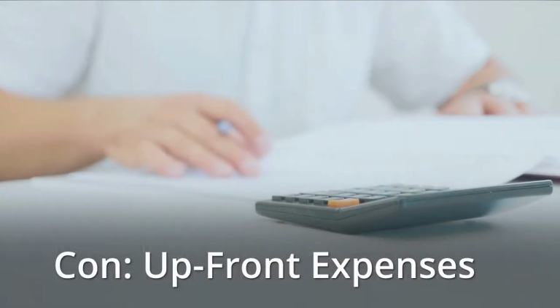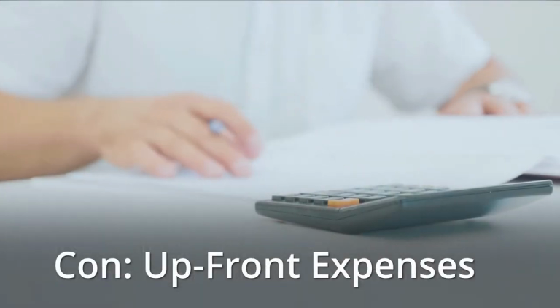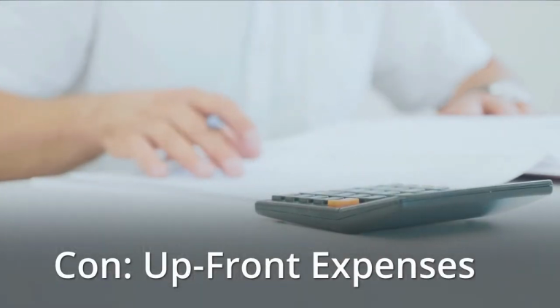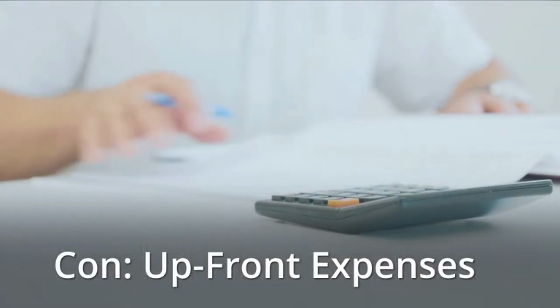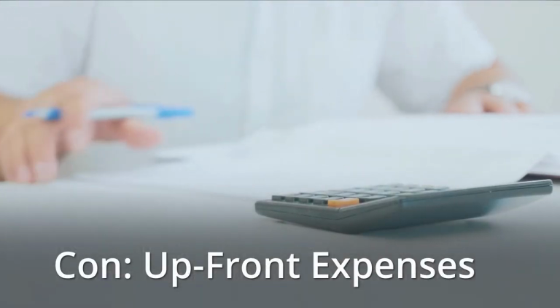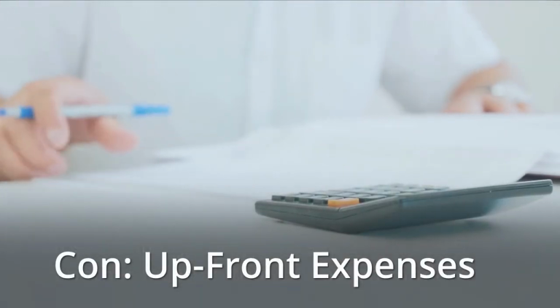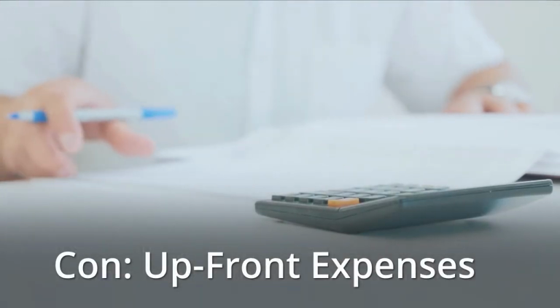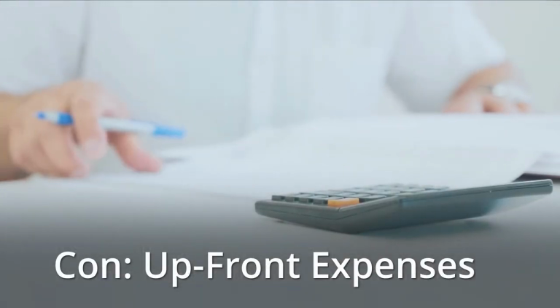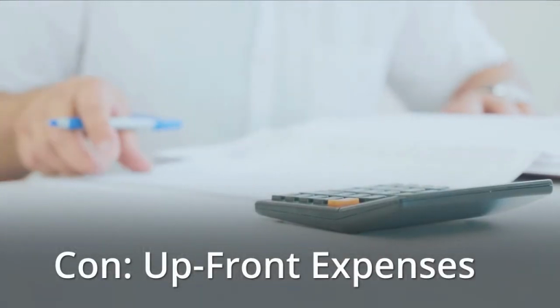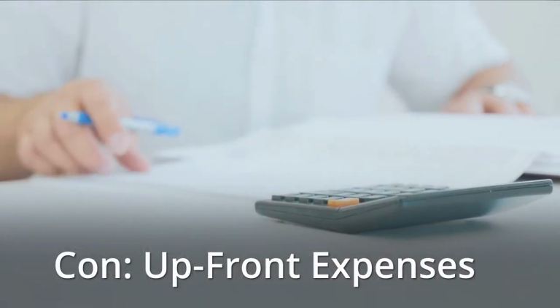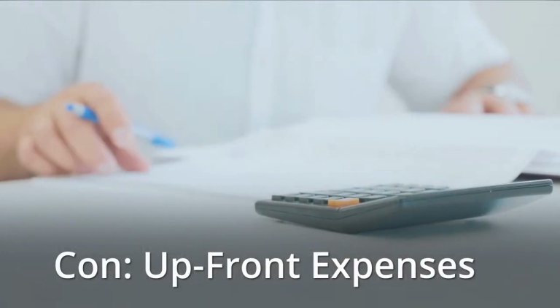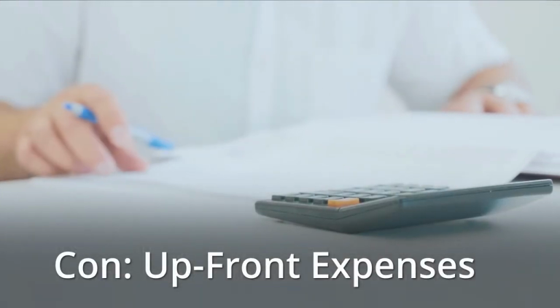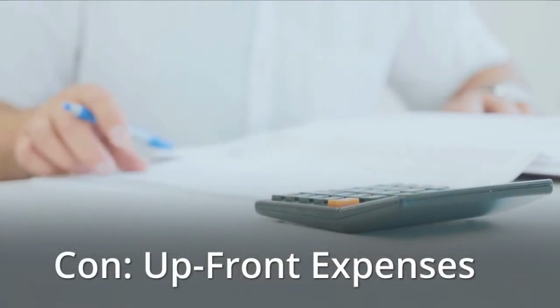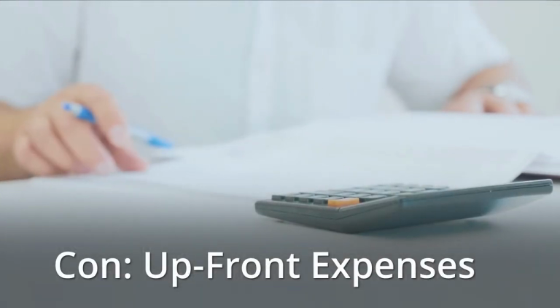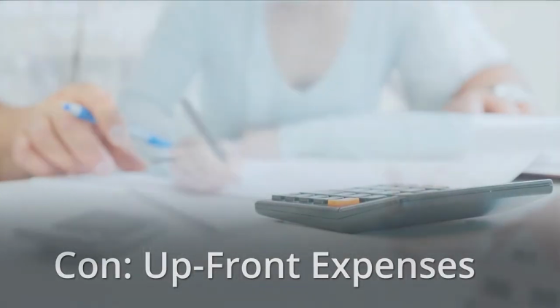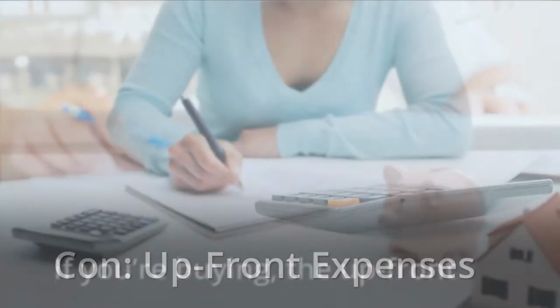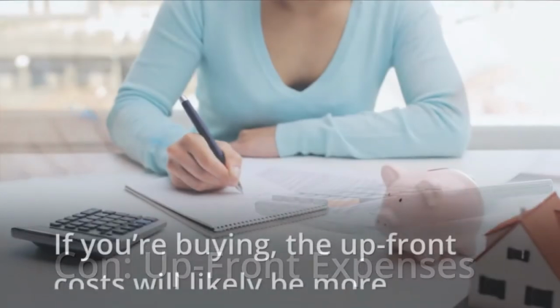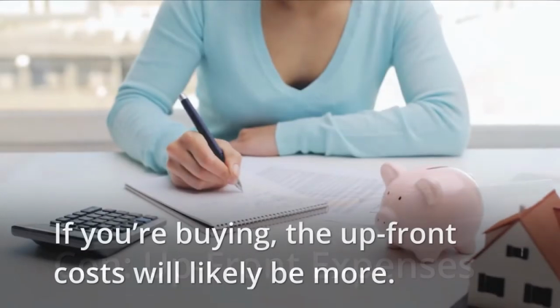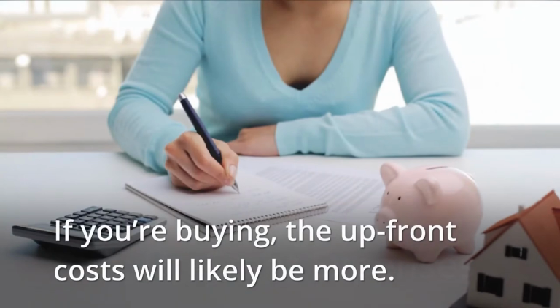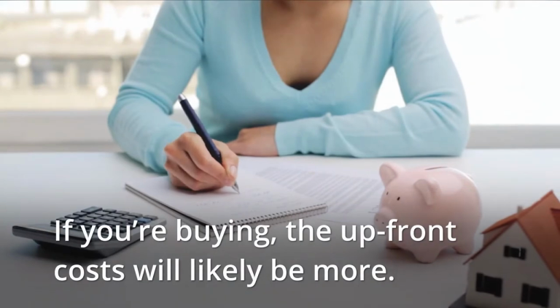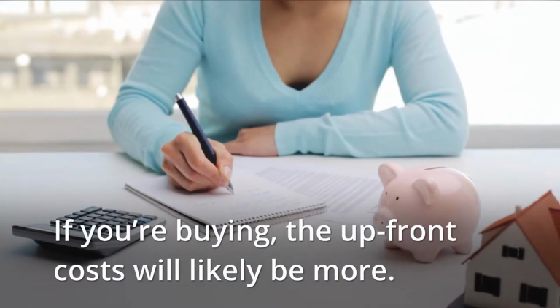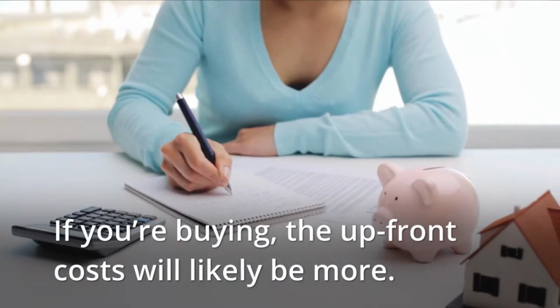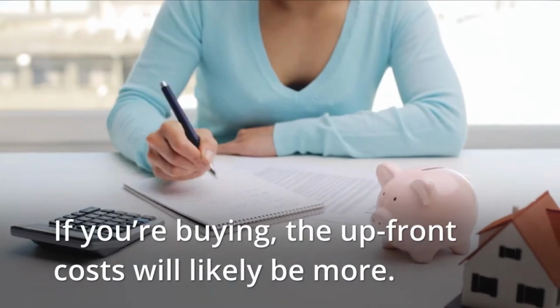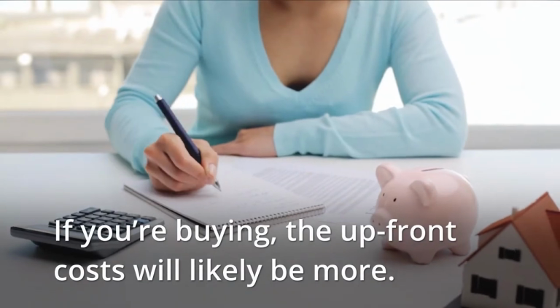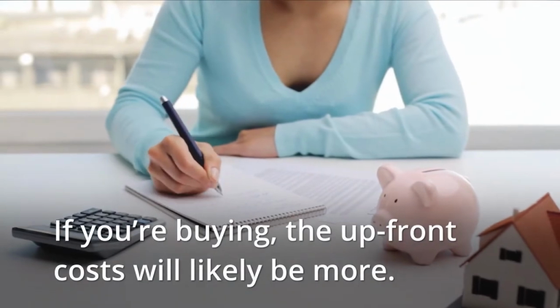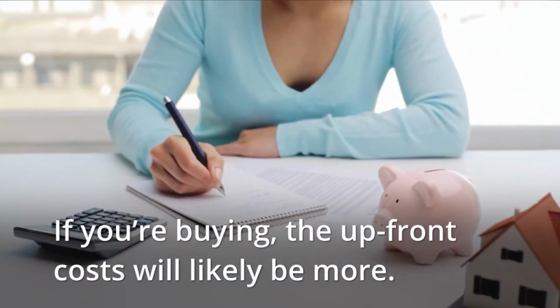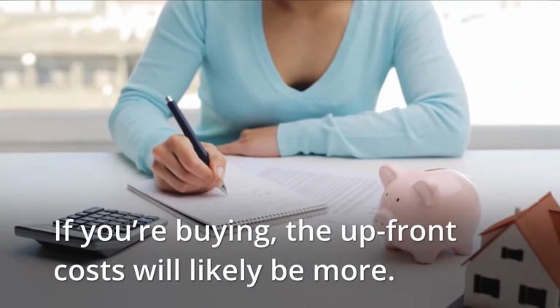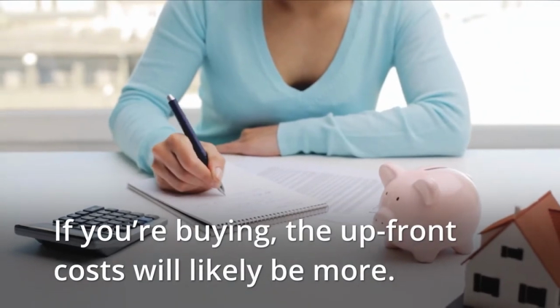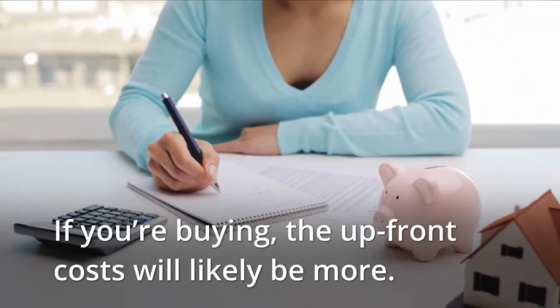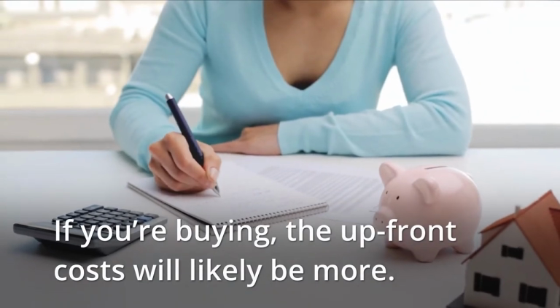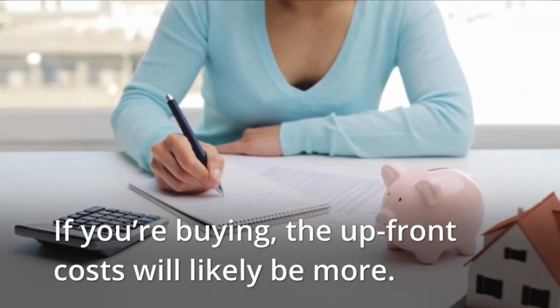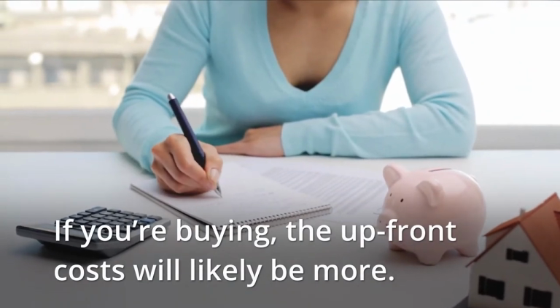Con: Upfront expenses. If you're buying, the upfront costs will likely be more.